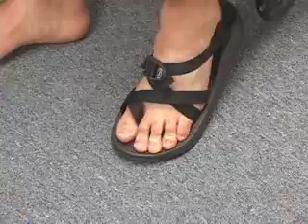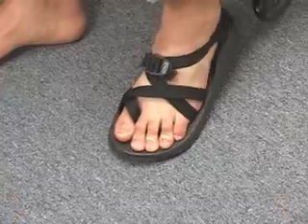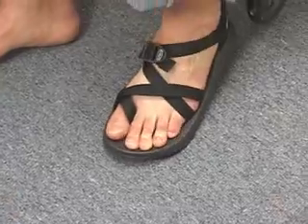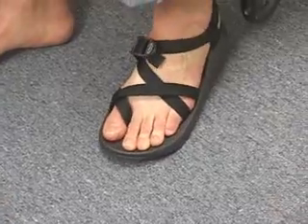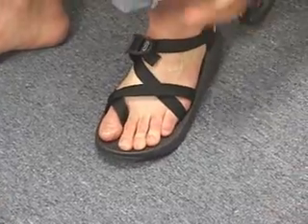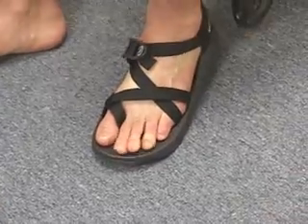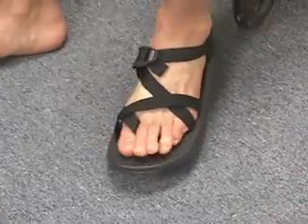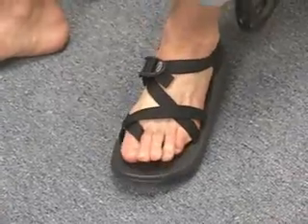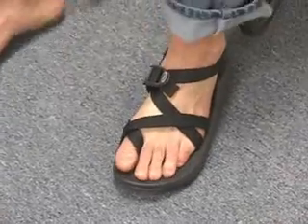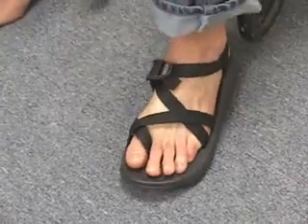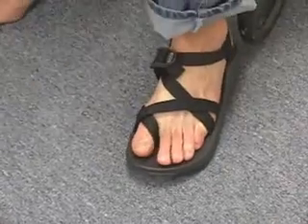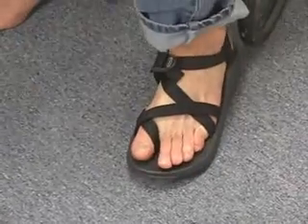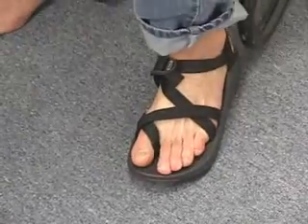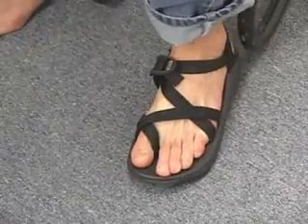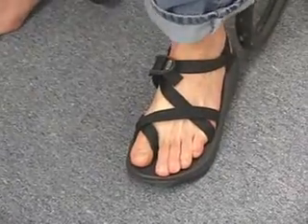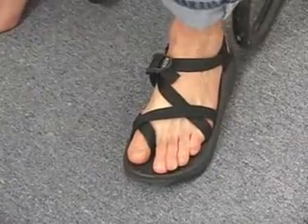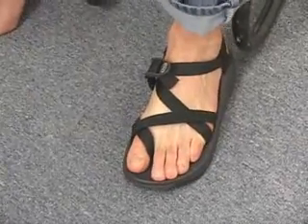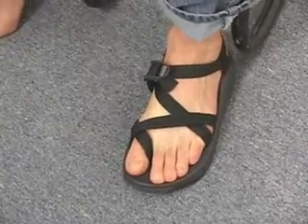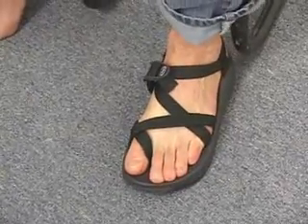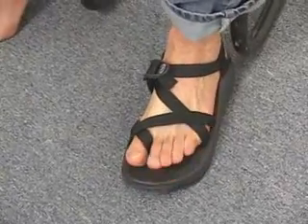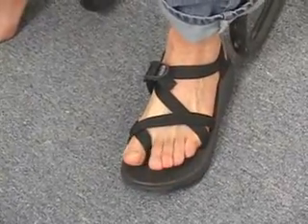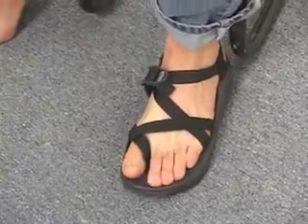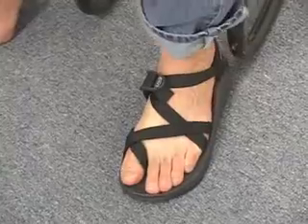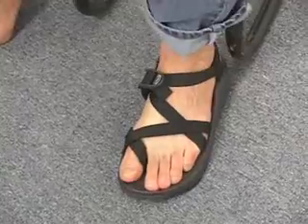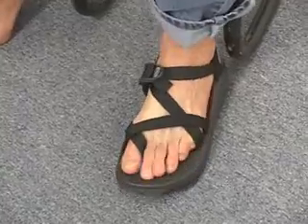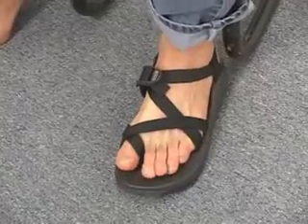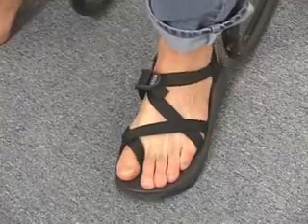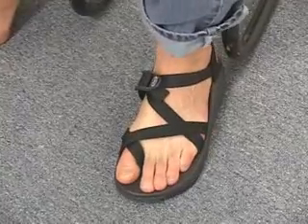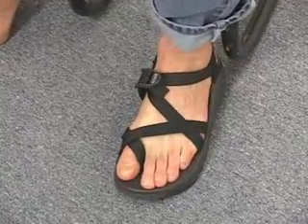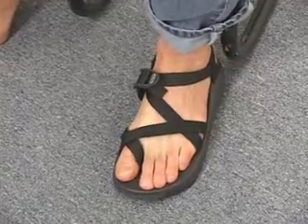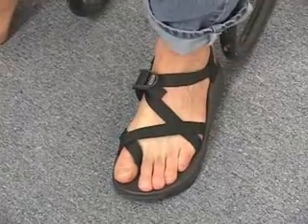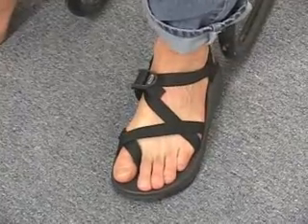Slide your foot into the sandal and stand up. The arch of the sandal and the arch of your foot should feel just right.